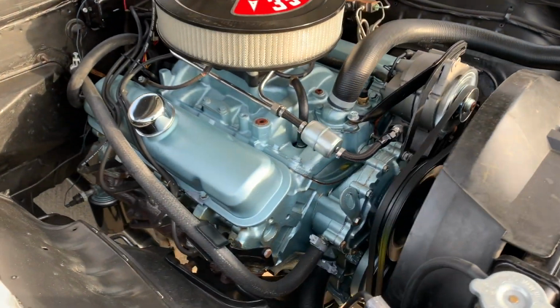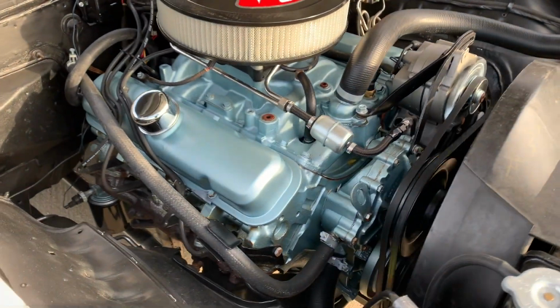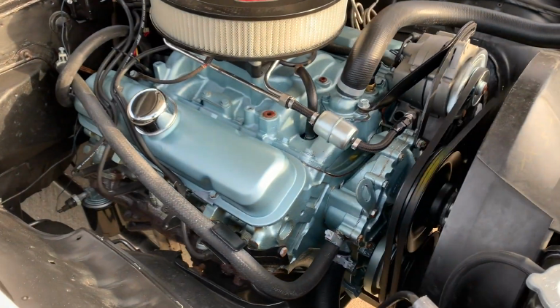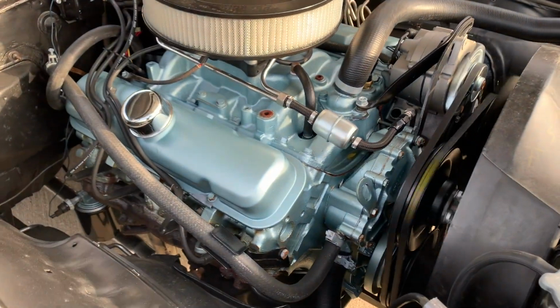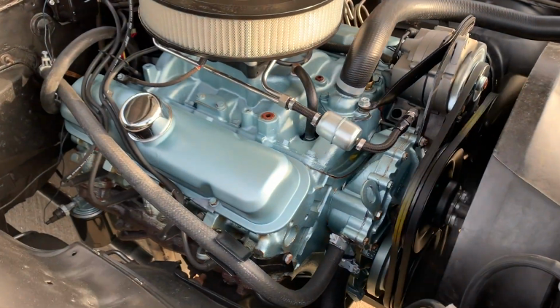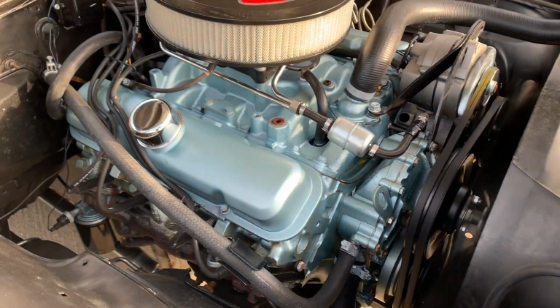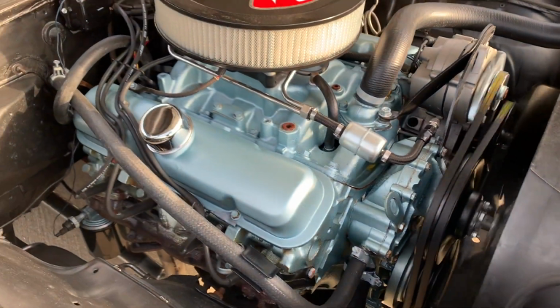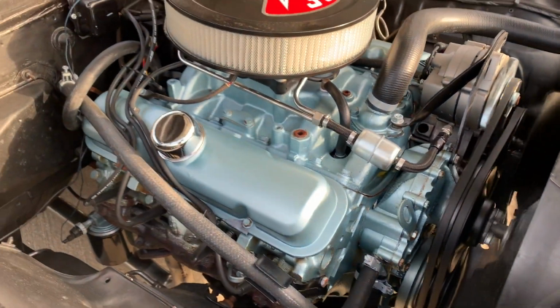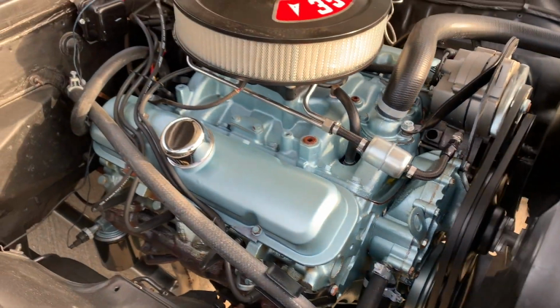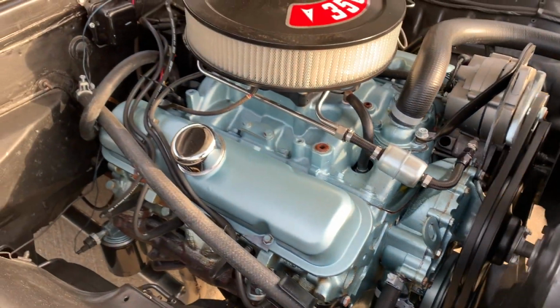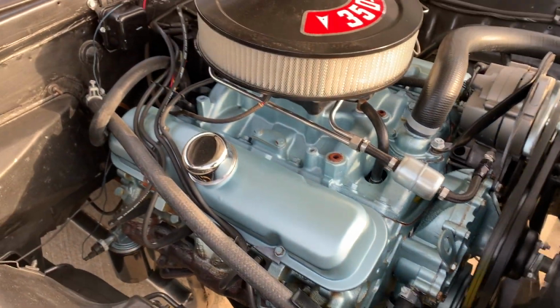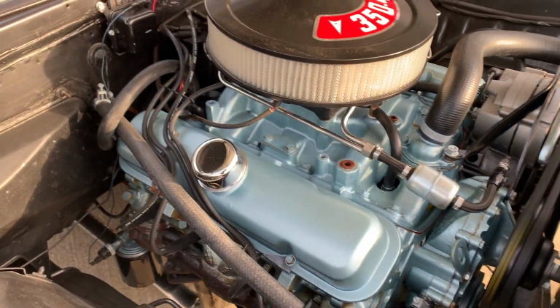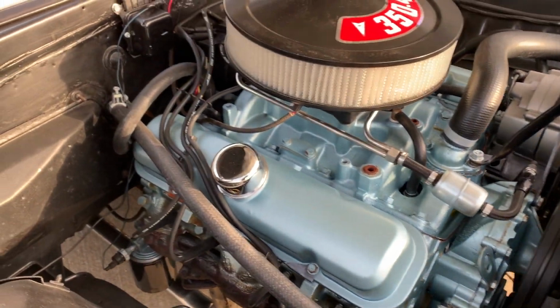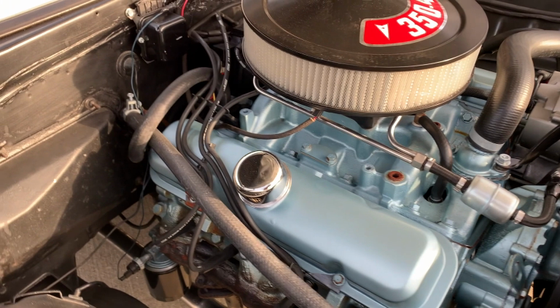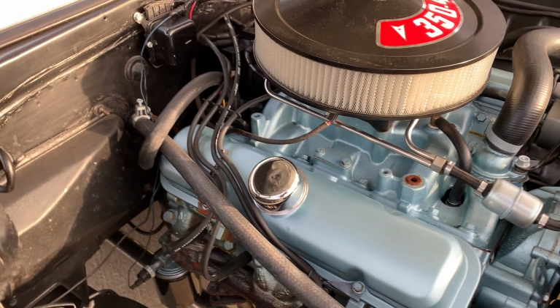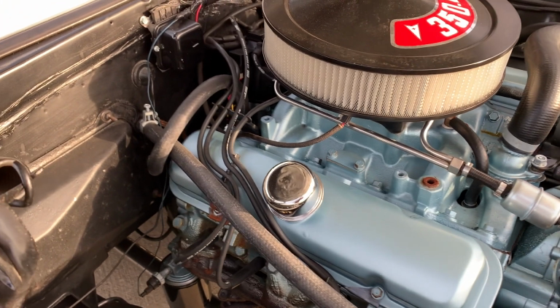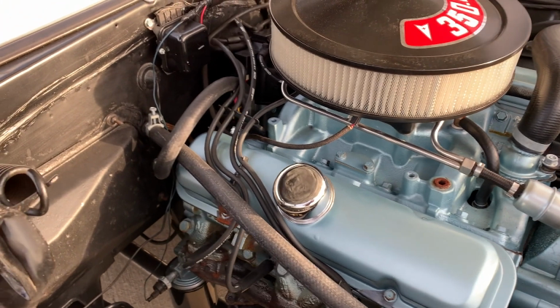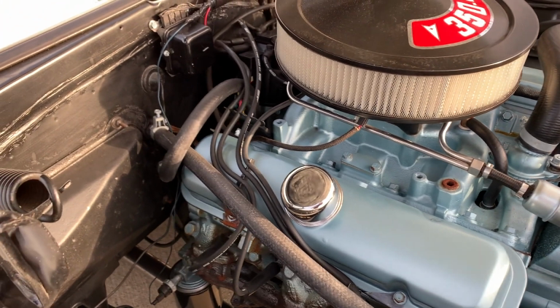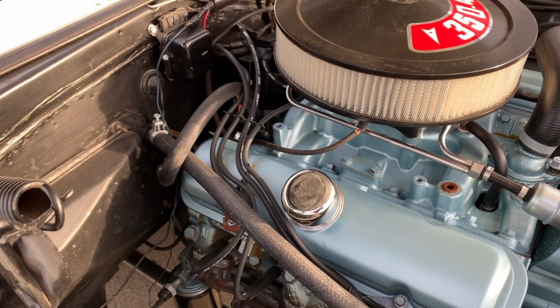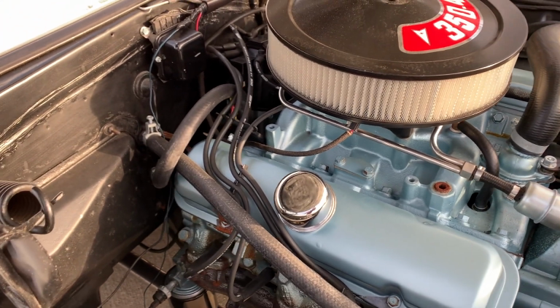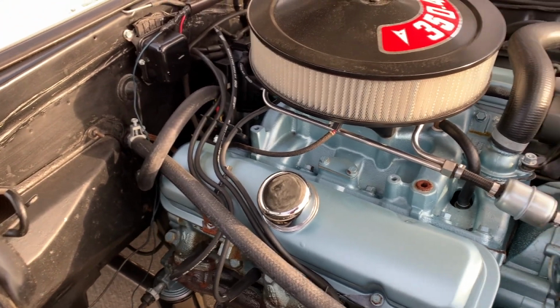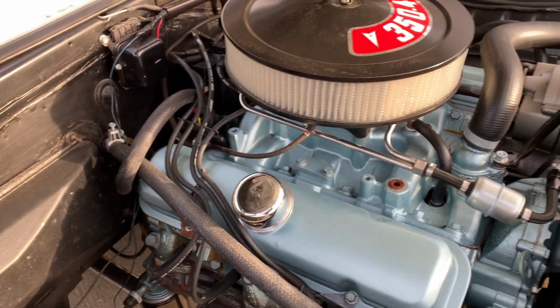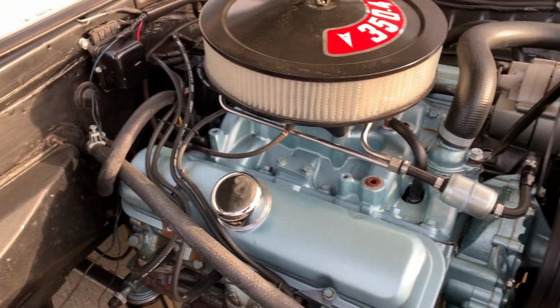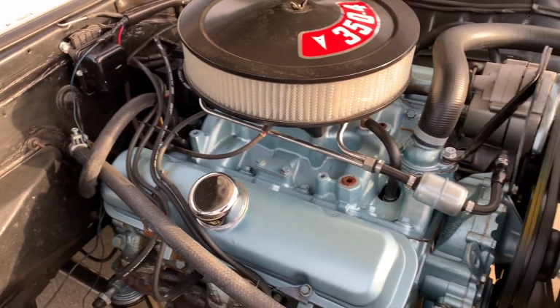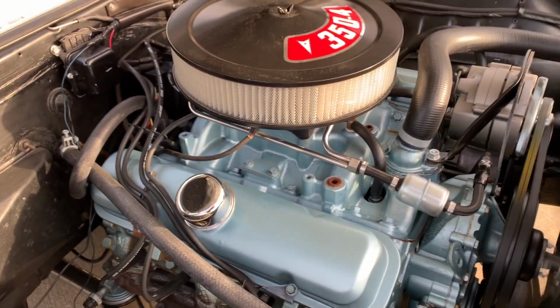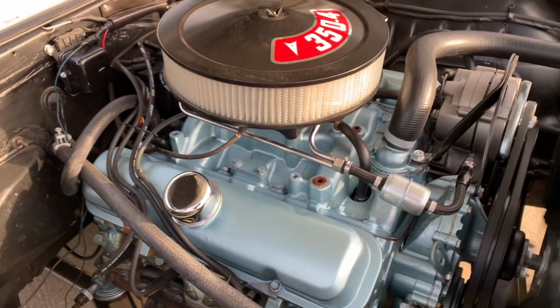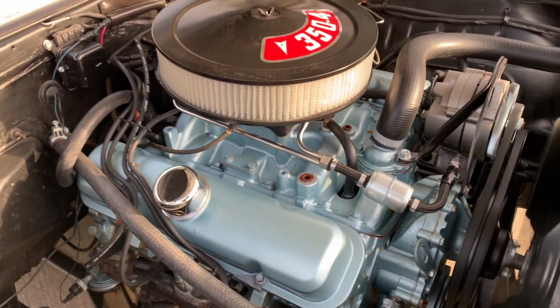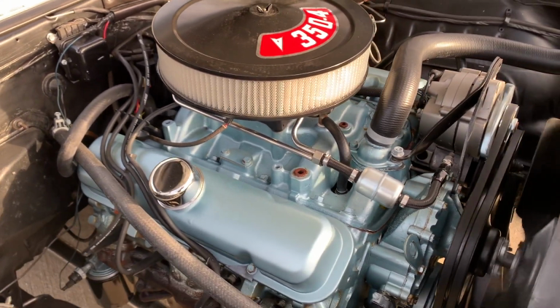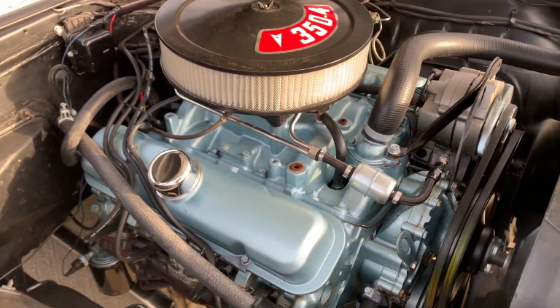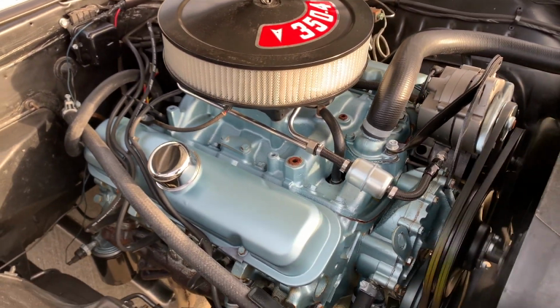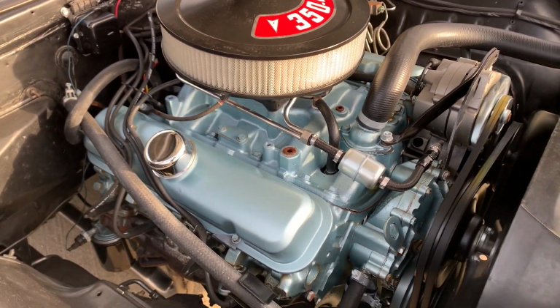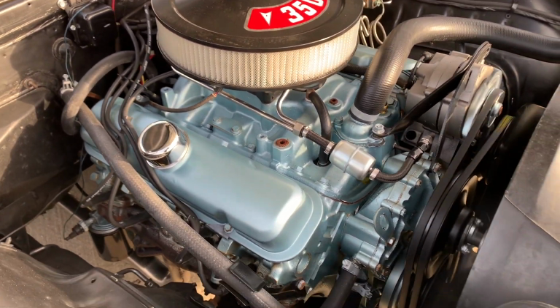I just drove the car and it really runs and drives nice. Shifts nice, stops nice. No squeaks or rattles.